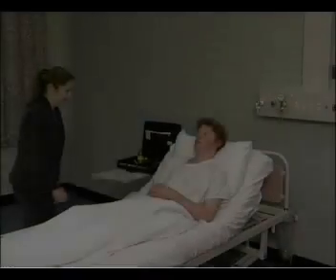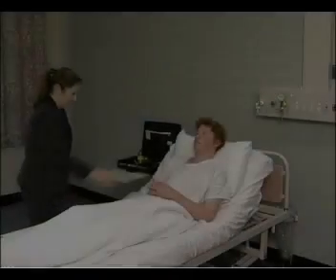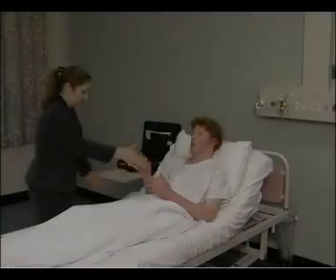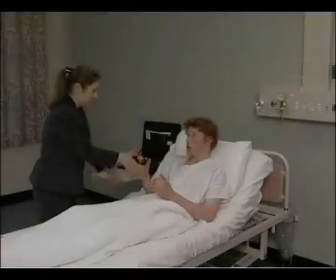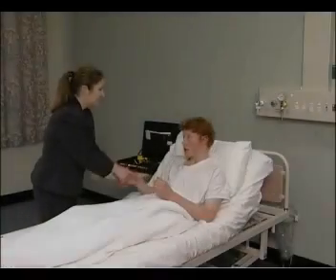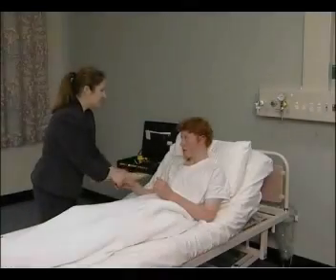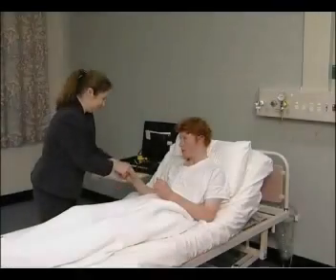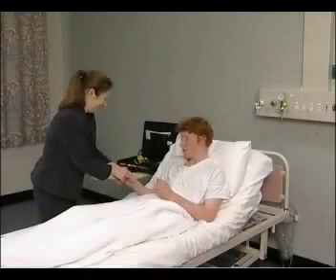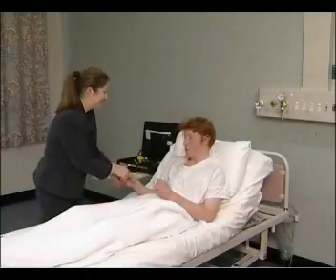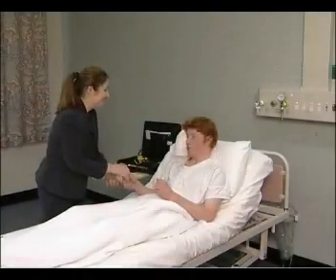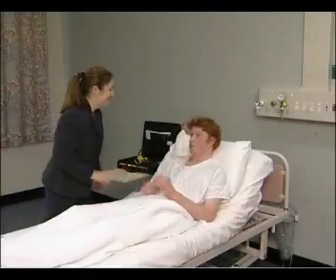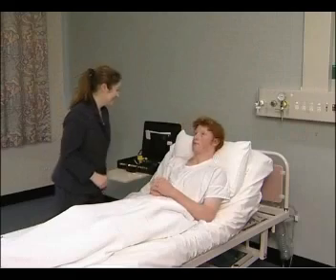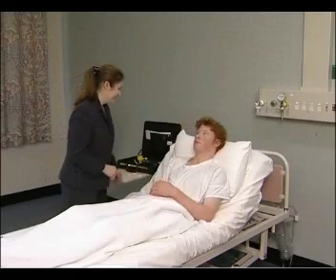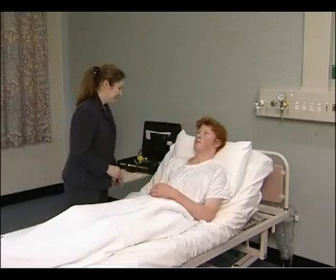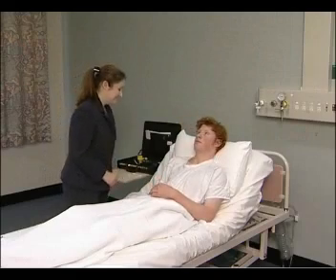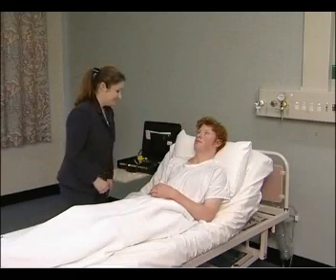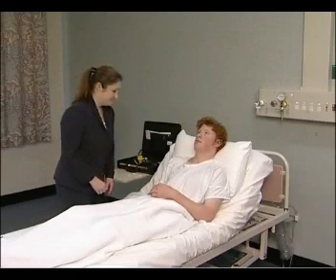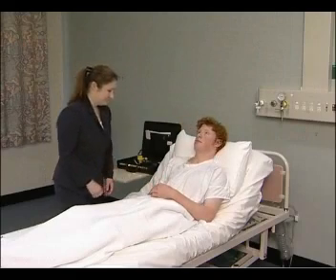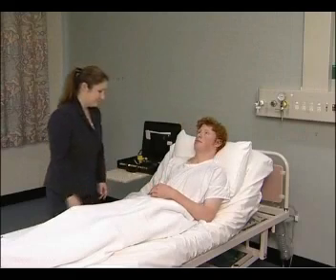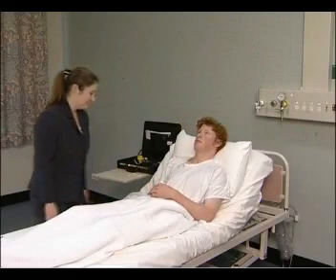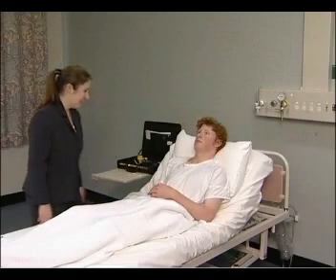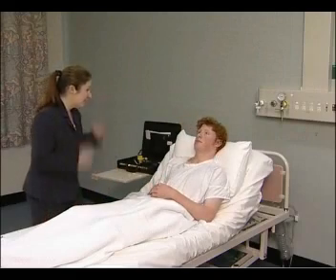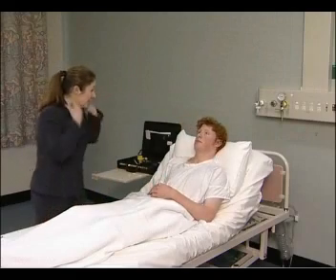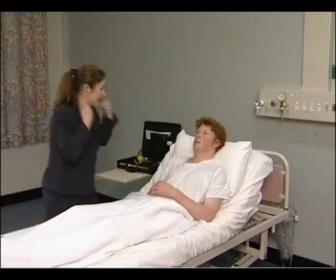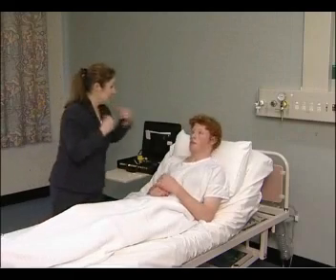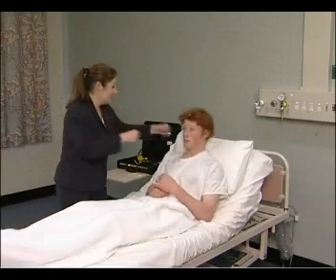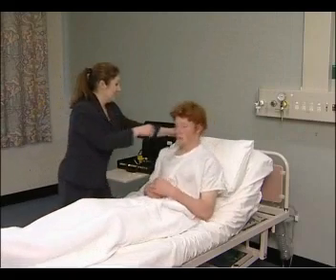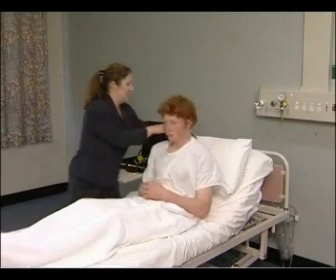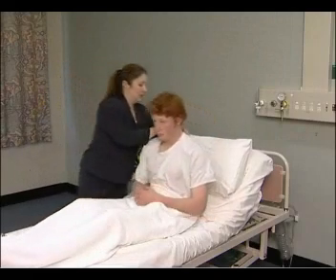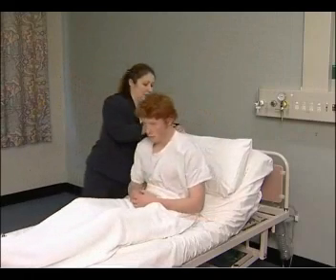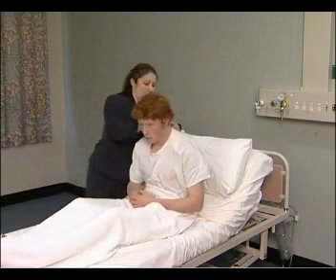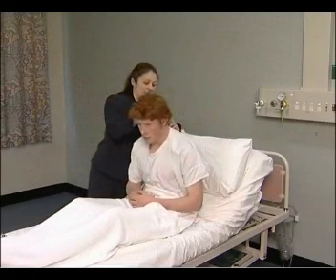For the gastrointestinal examination, the patient should lie on one low pillow. This helps relax the abdominal muscles.